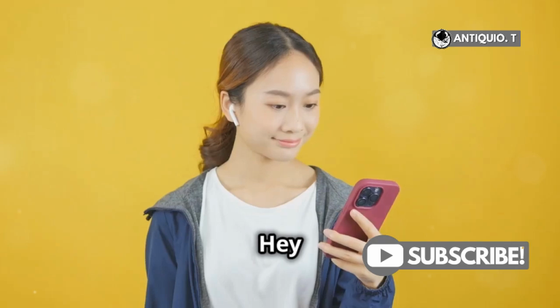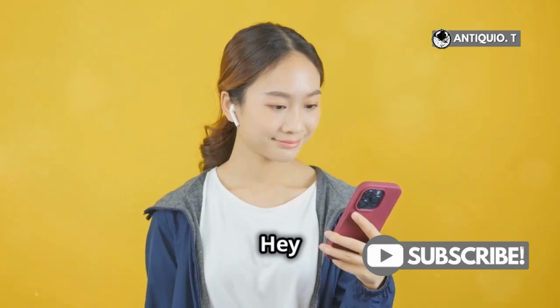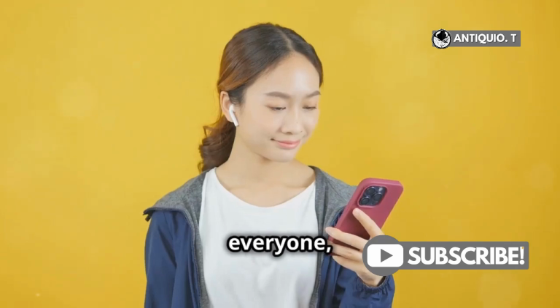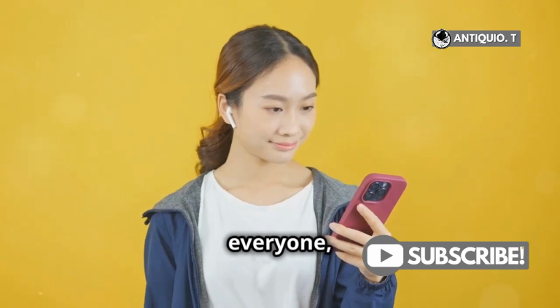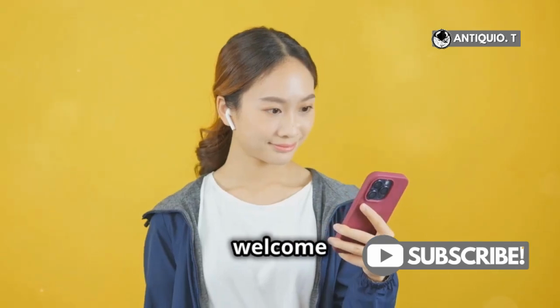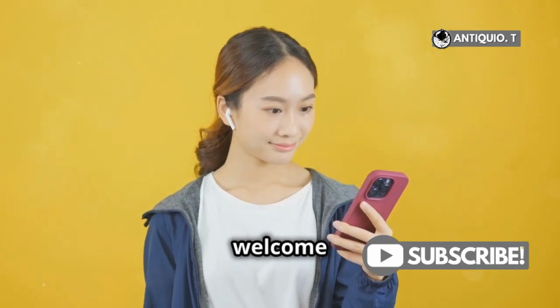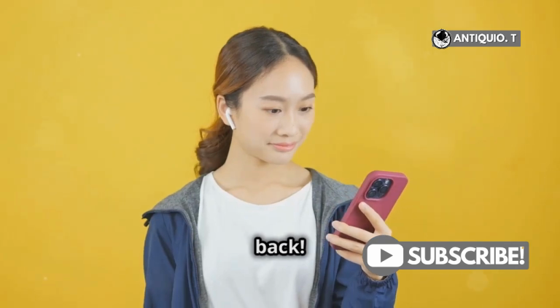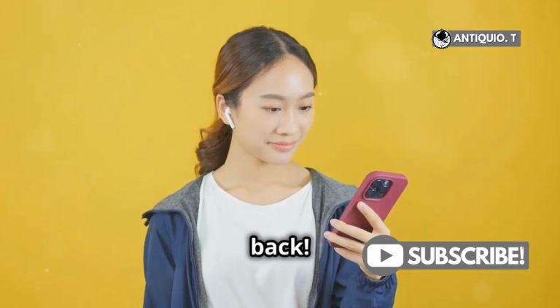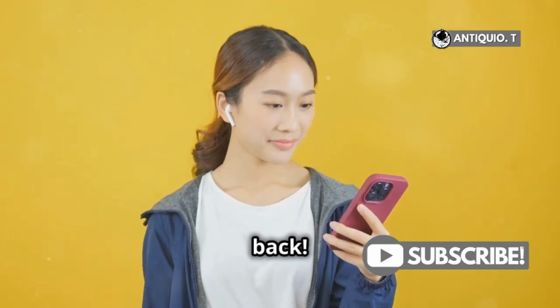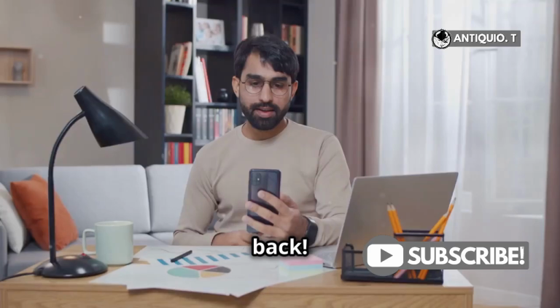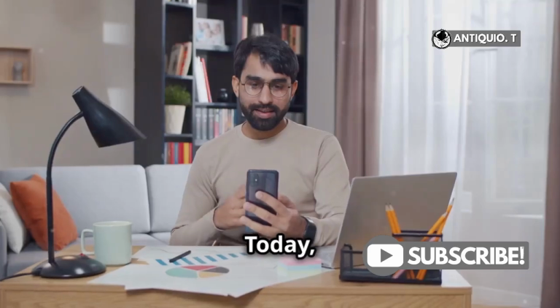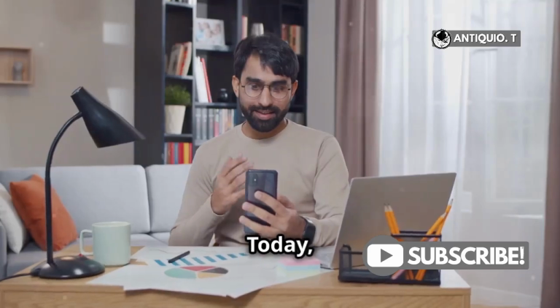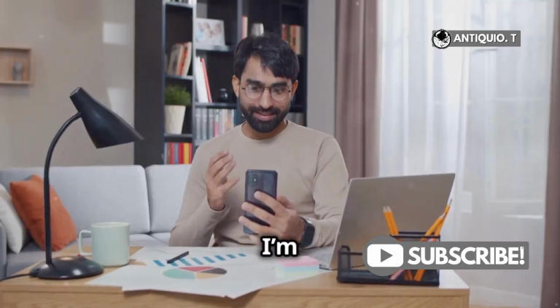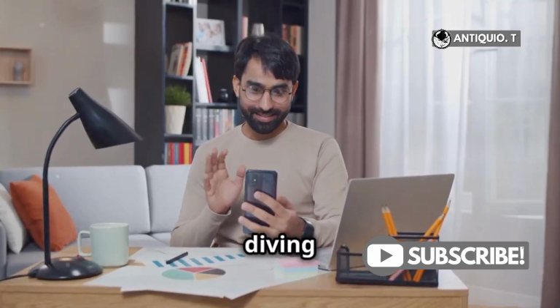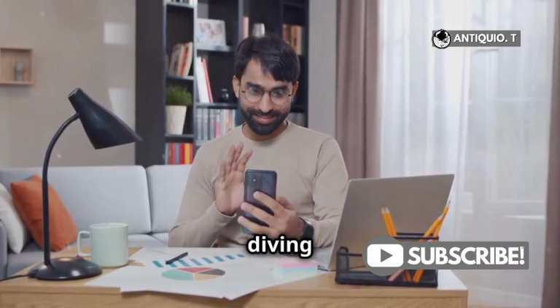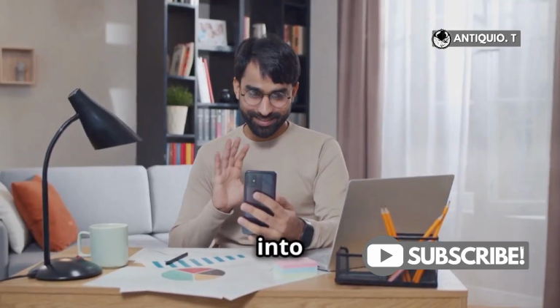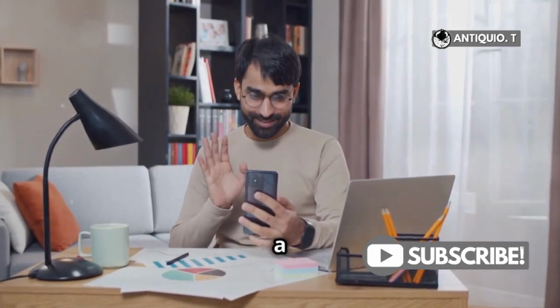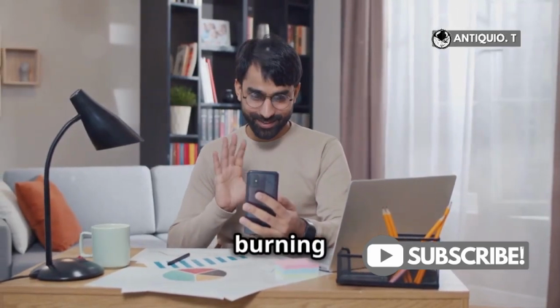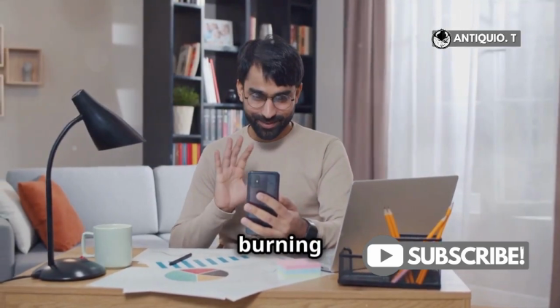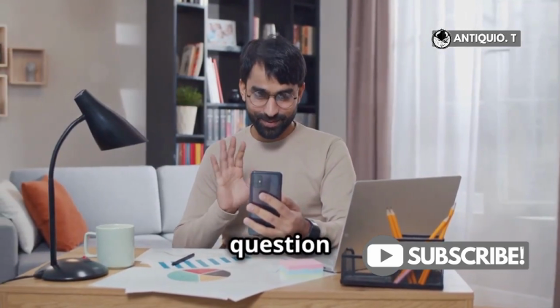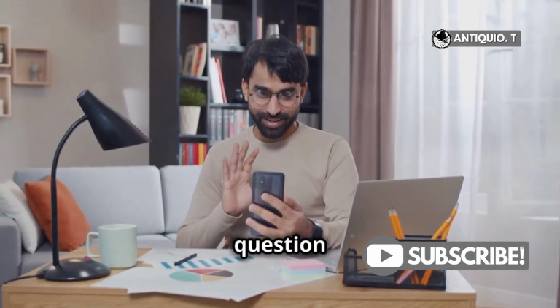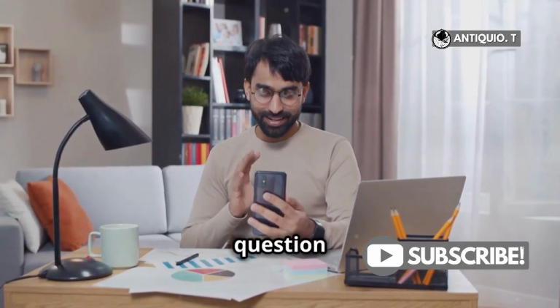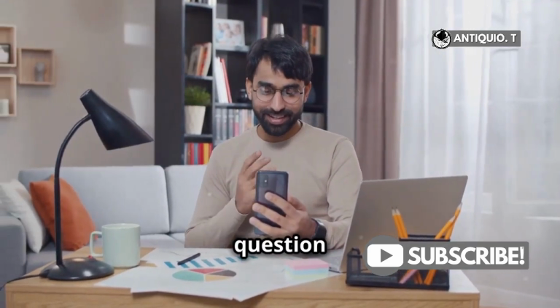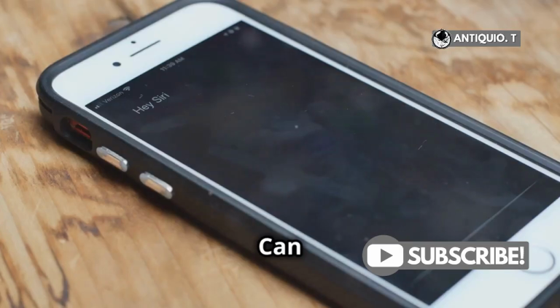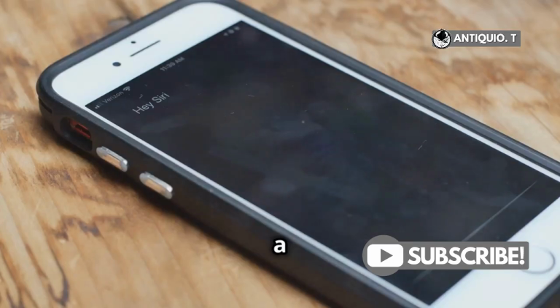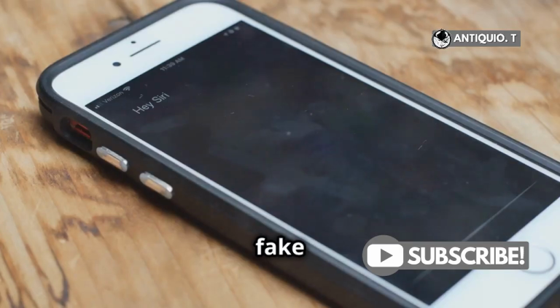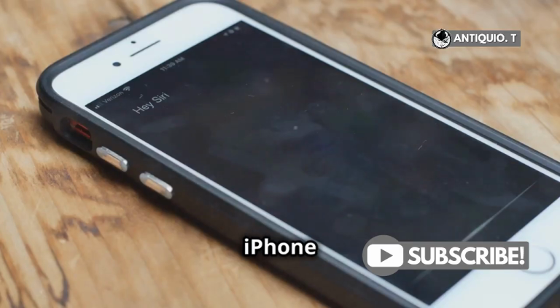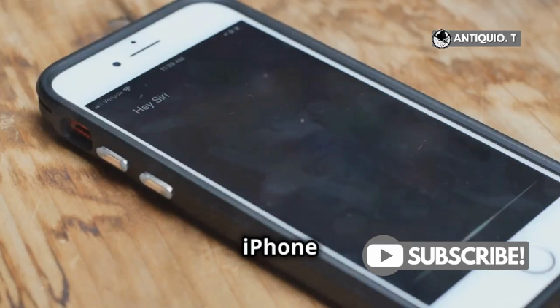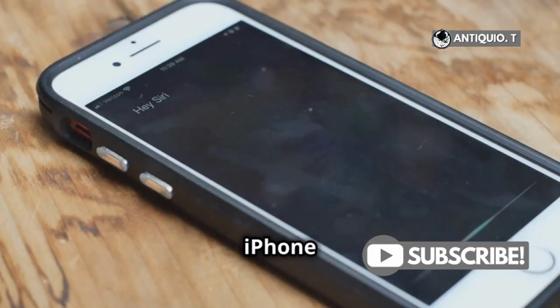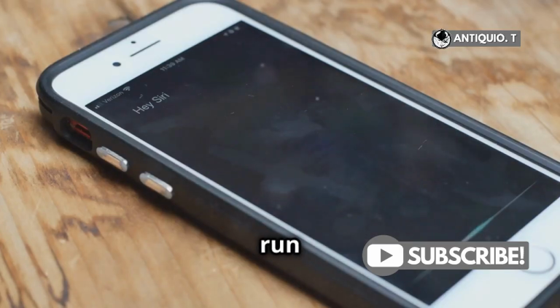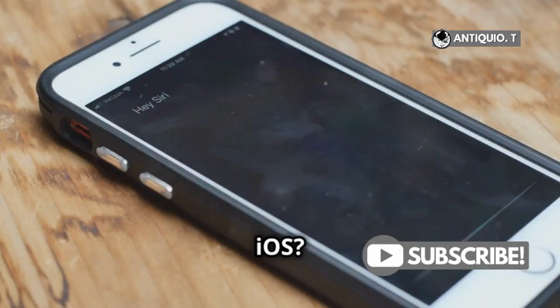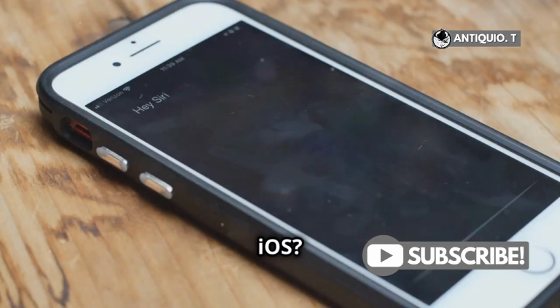Hey everyone, welcome back. Today I'm diving into a burning question: can a fake iPhone run iOS?